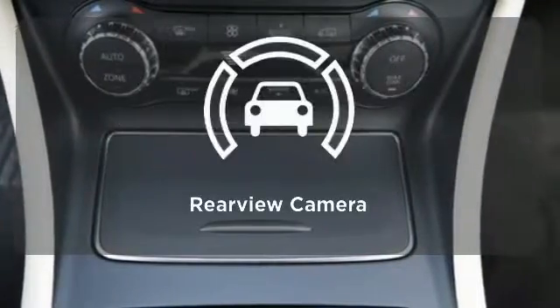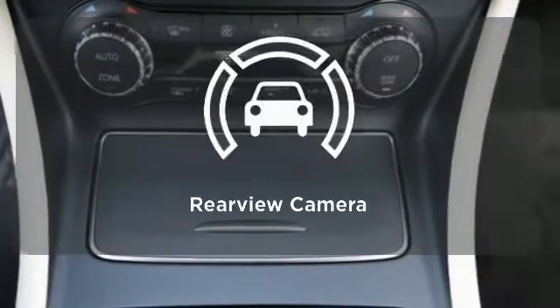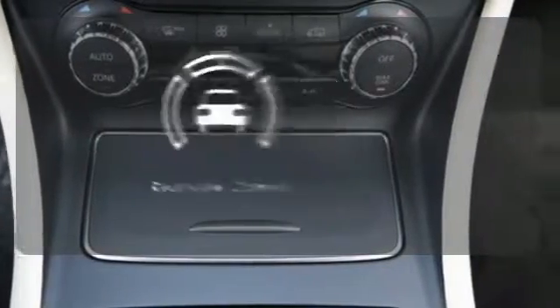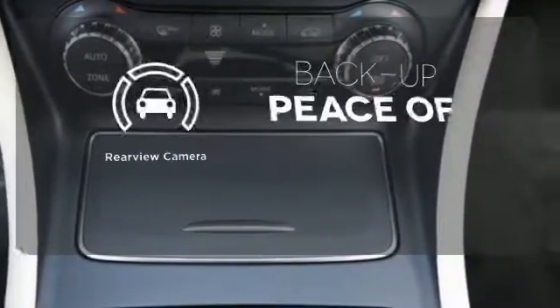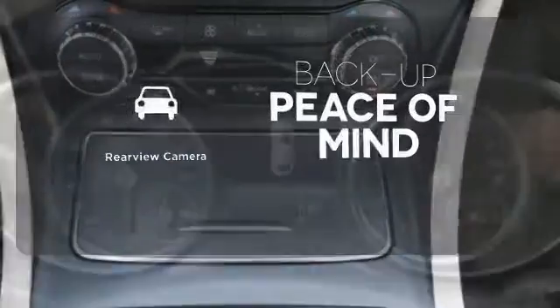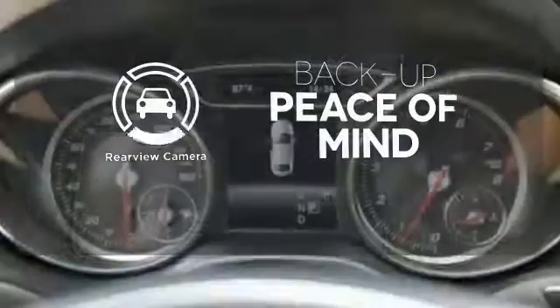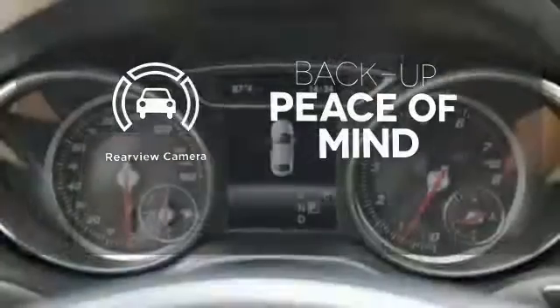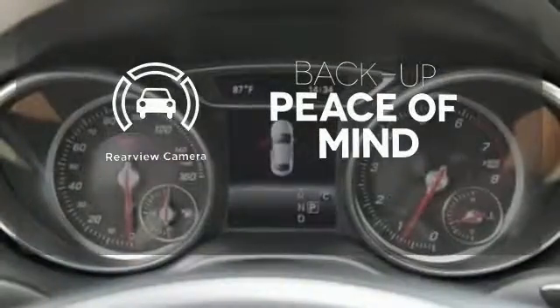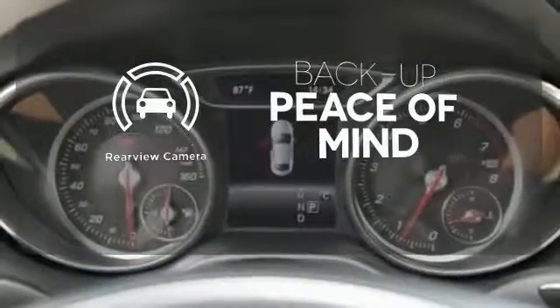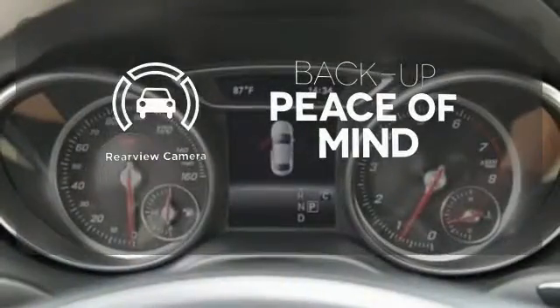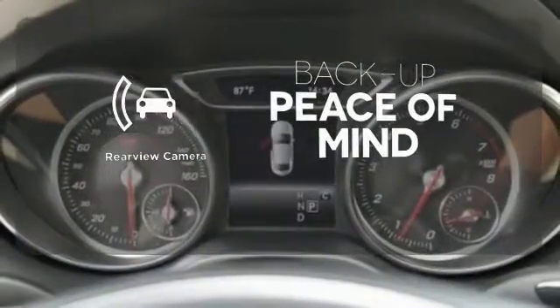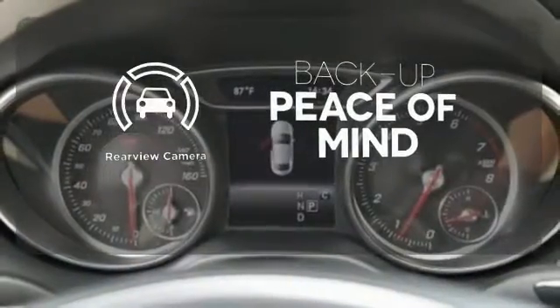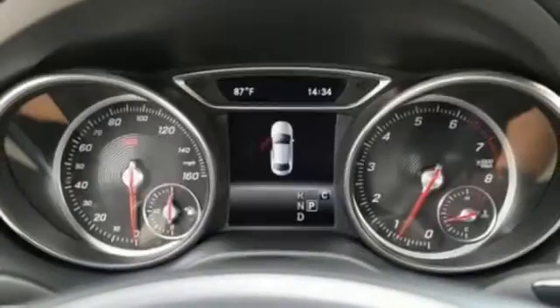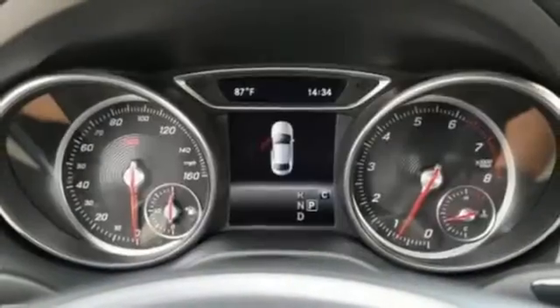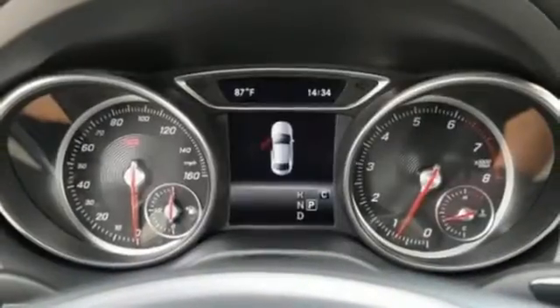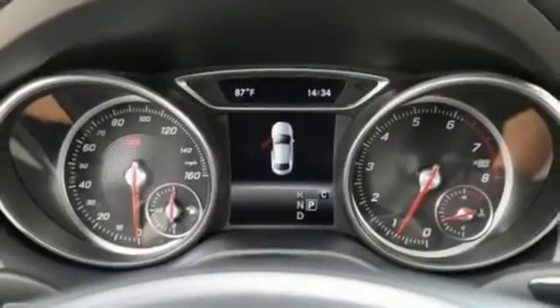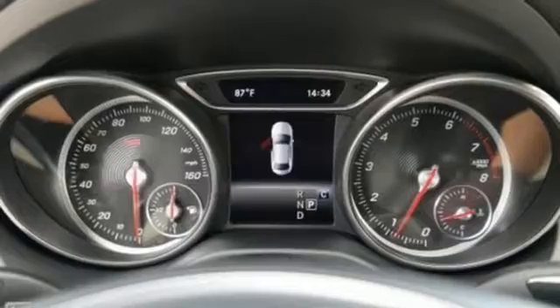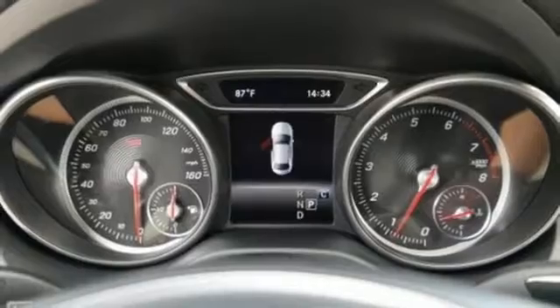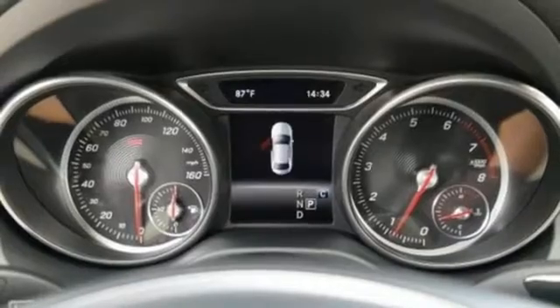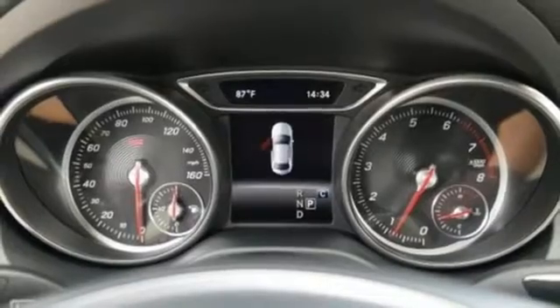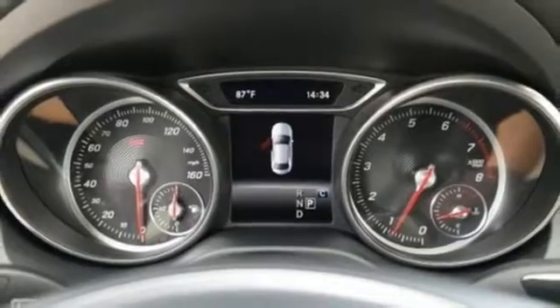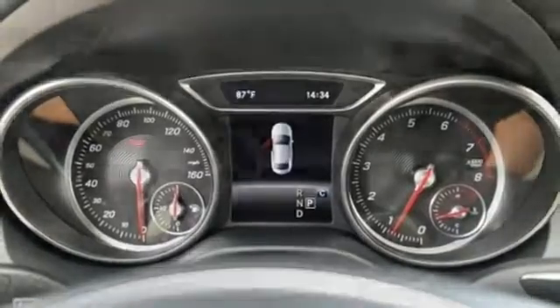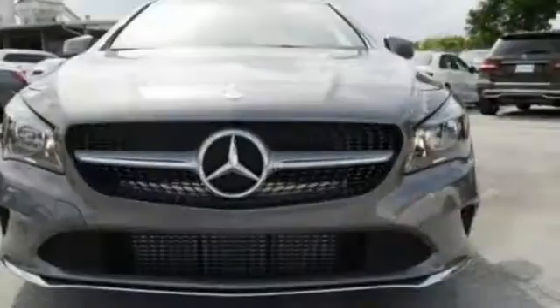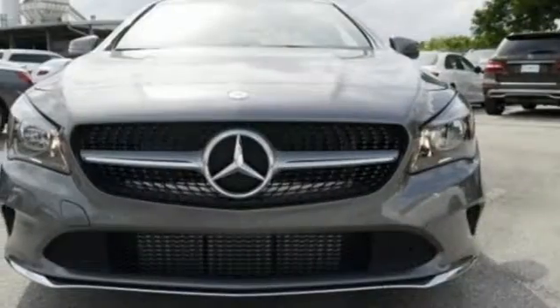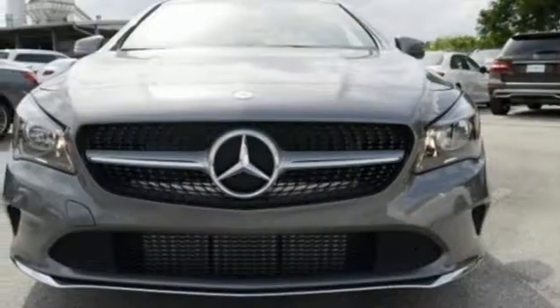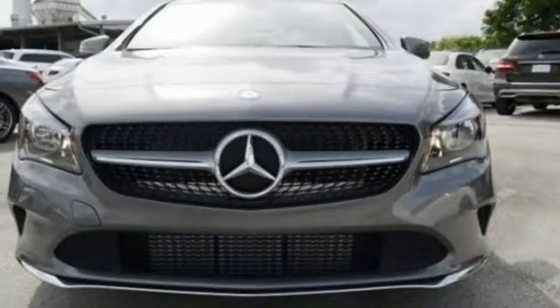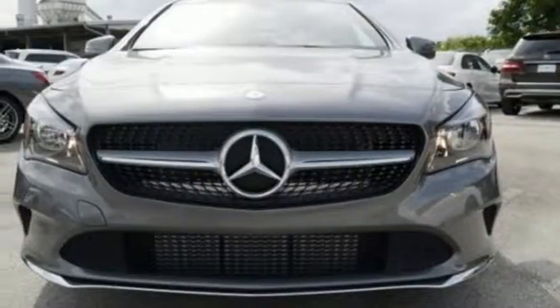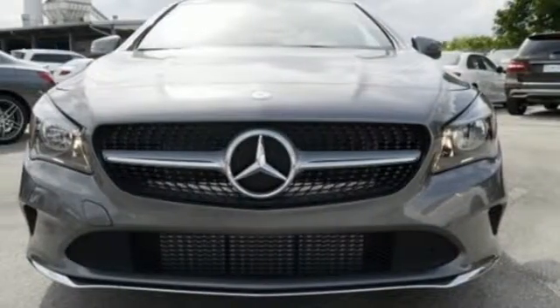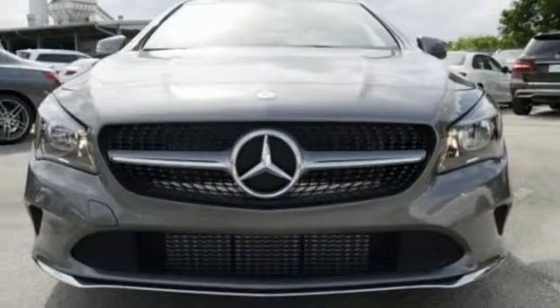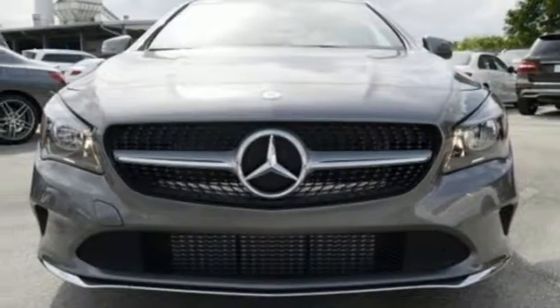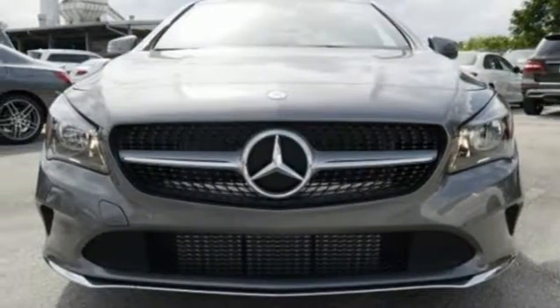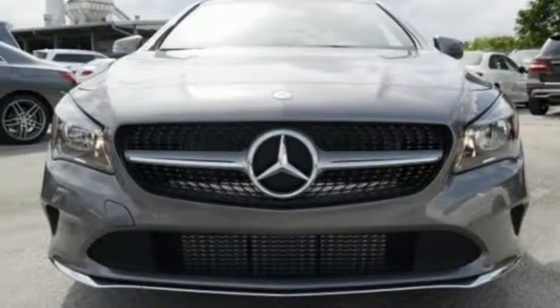Hindsight is 20/20 with the backup camera. Irresistible style, irresistible price. Bring this CLA home today.